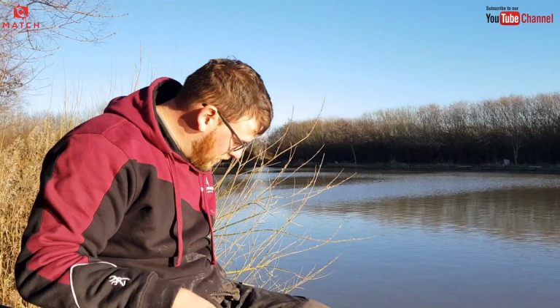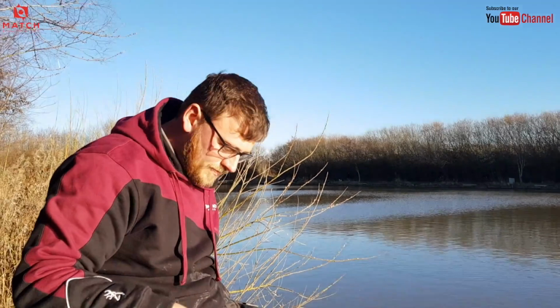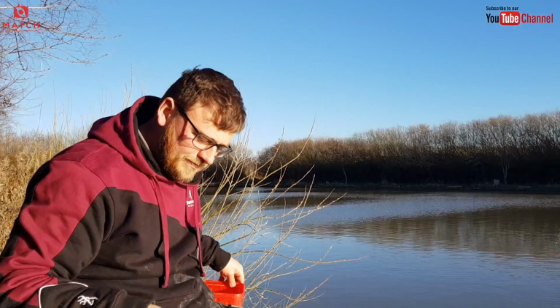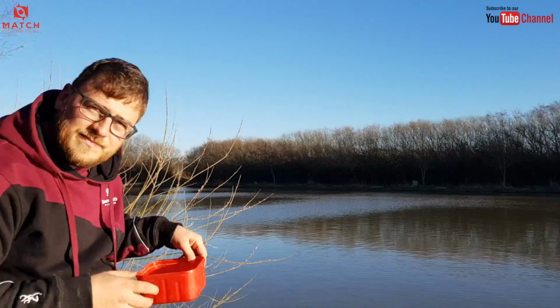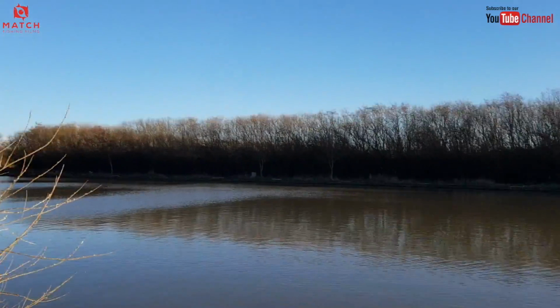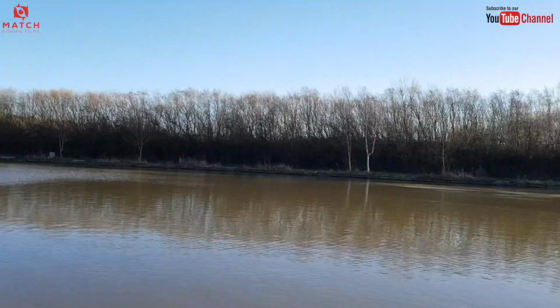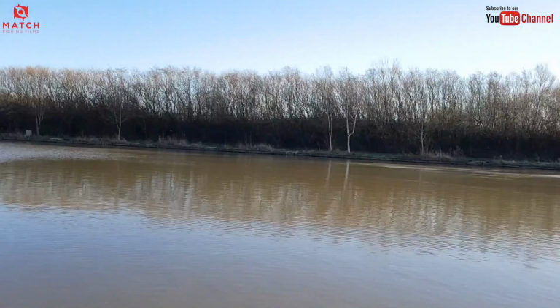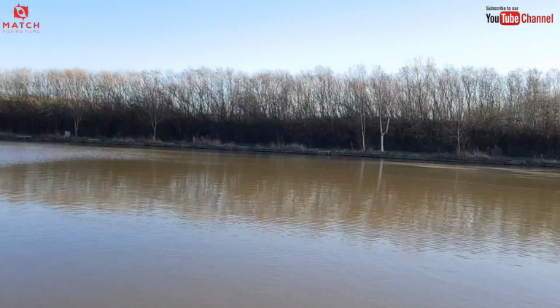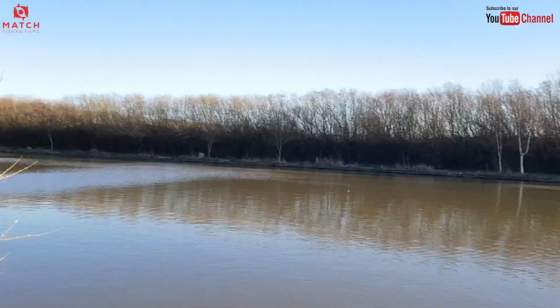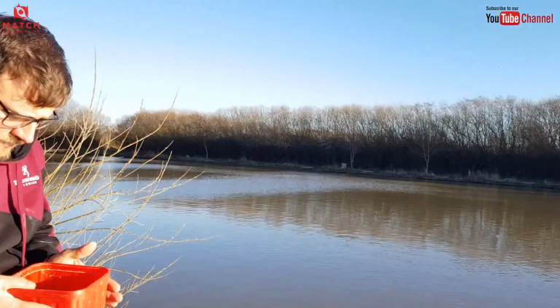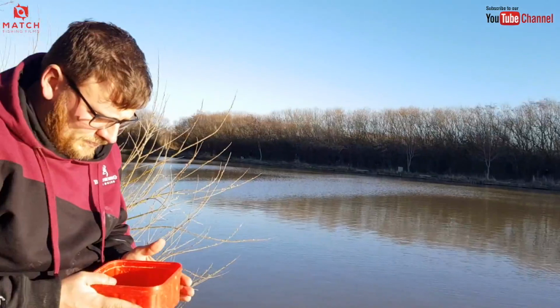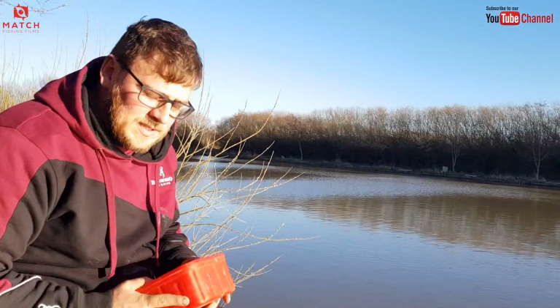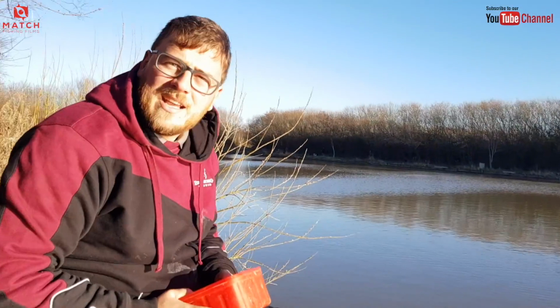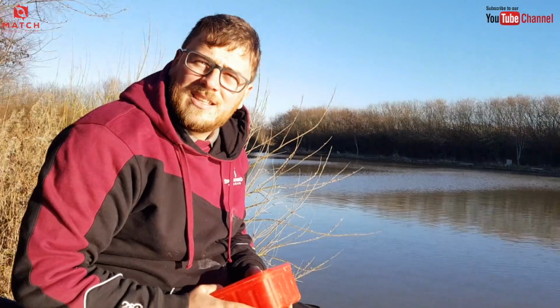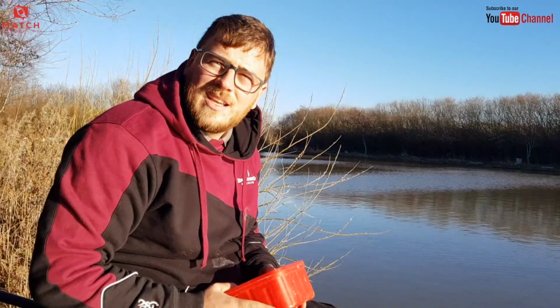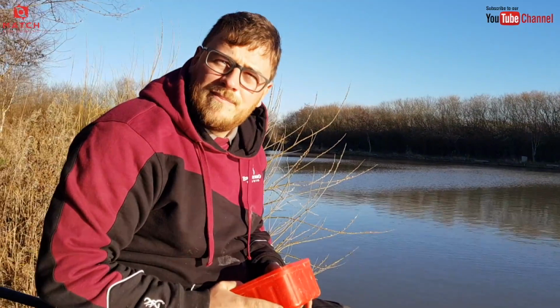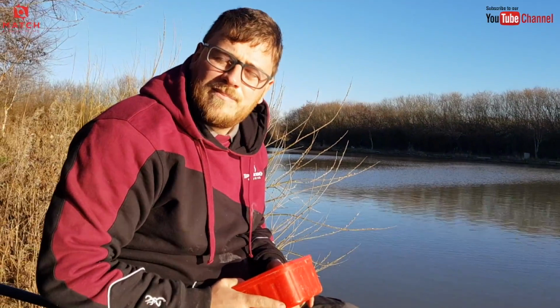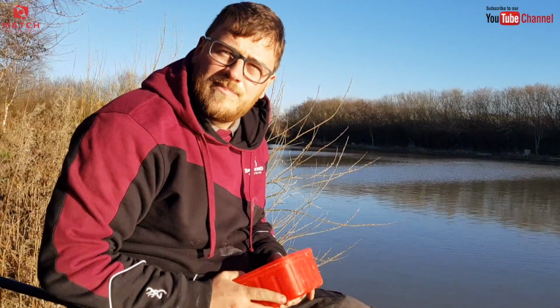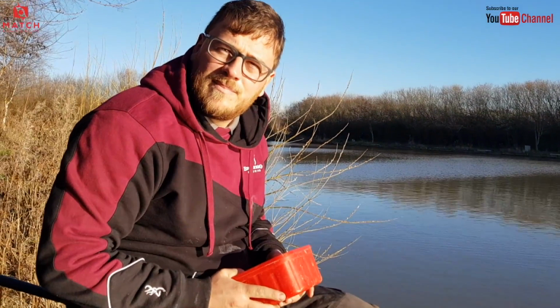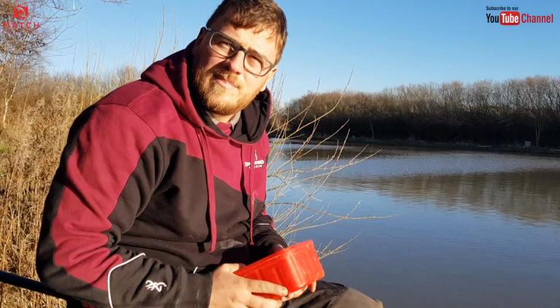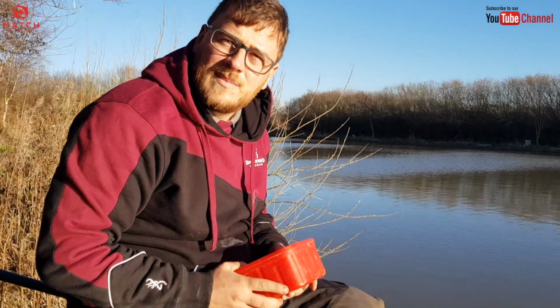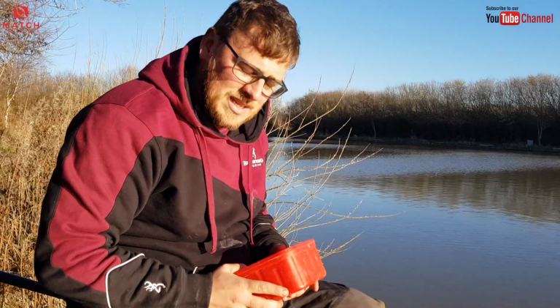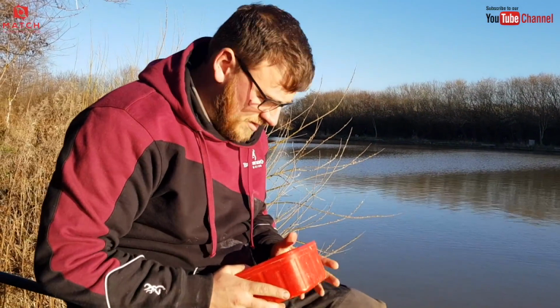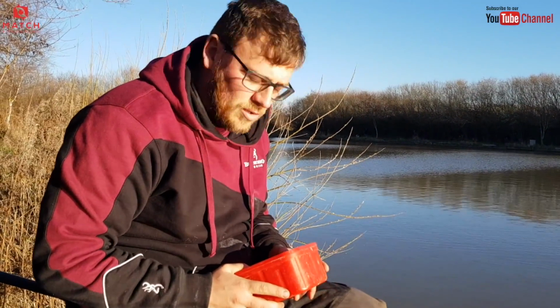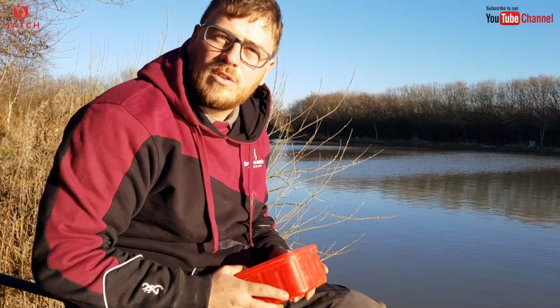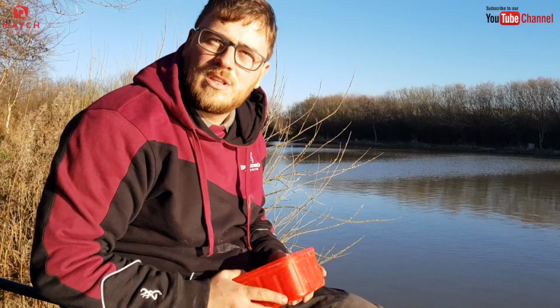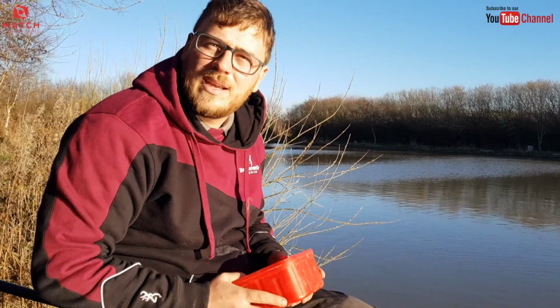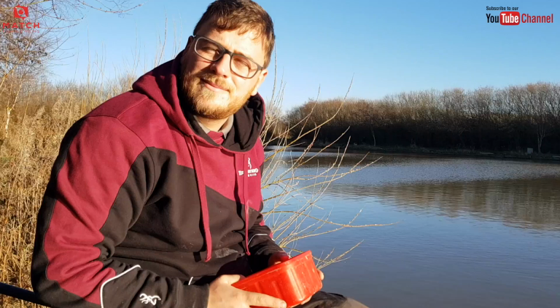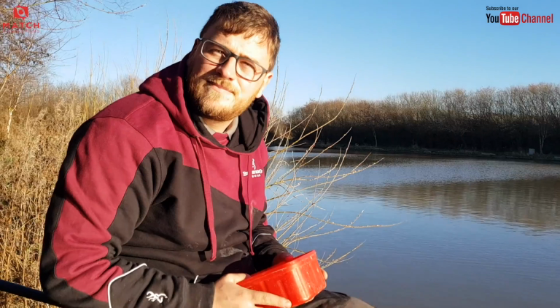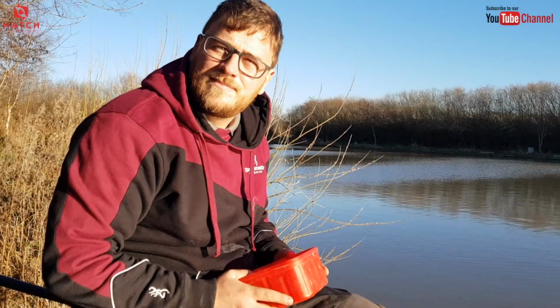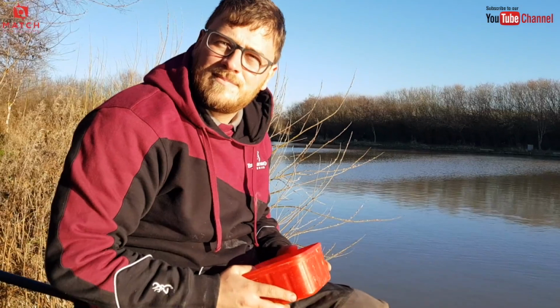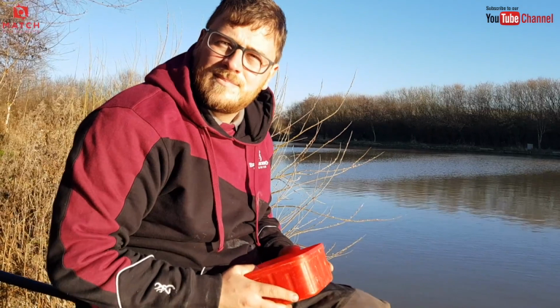There's a lot of skimmers in this lake — they're almost in front of you anyway. There's loads and loads of them. It's not like you're trying to pull them into your peg.